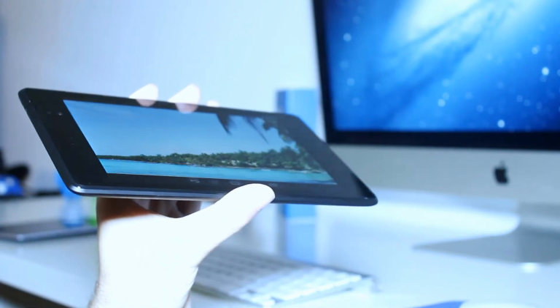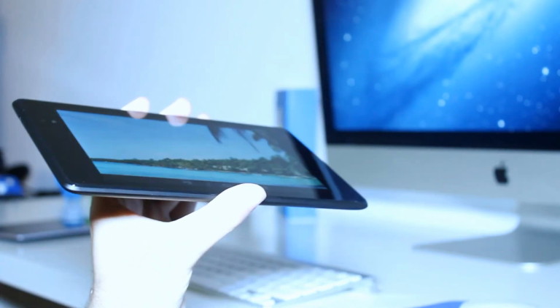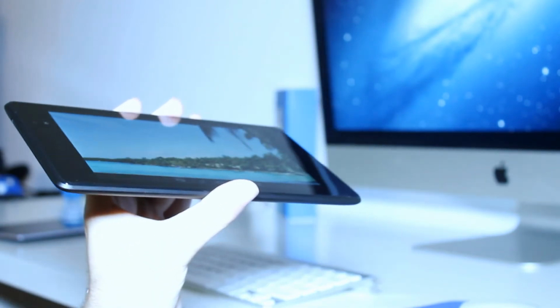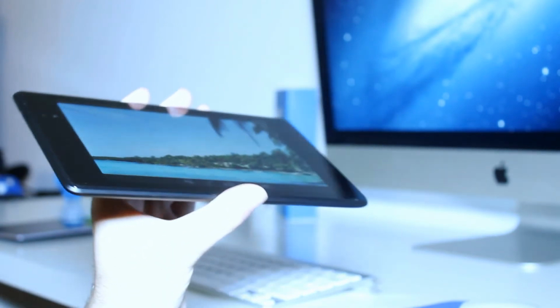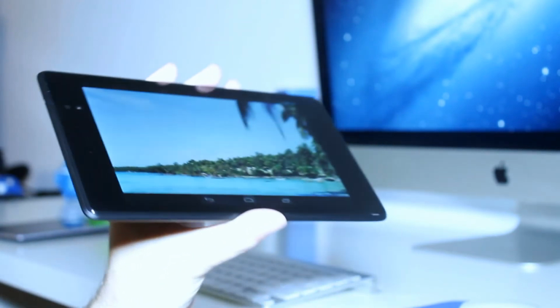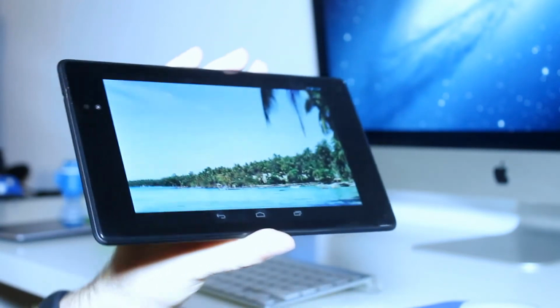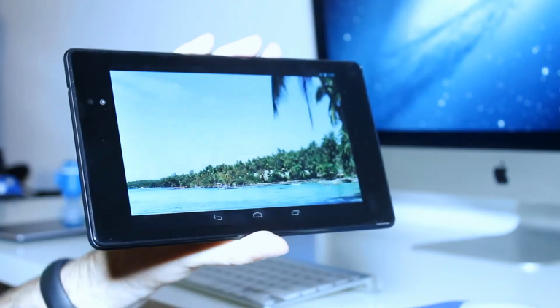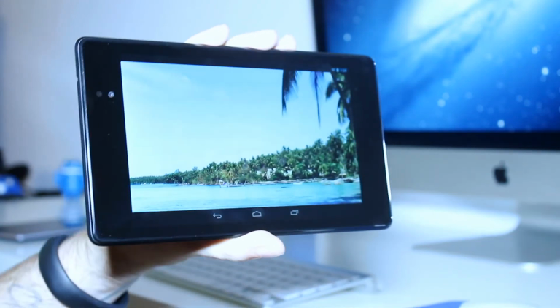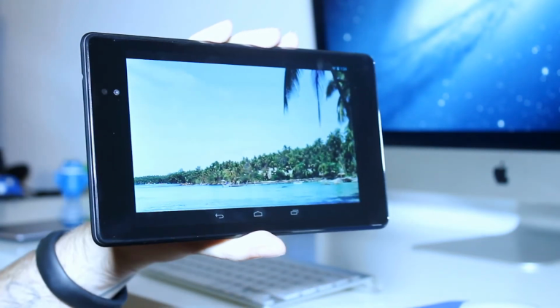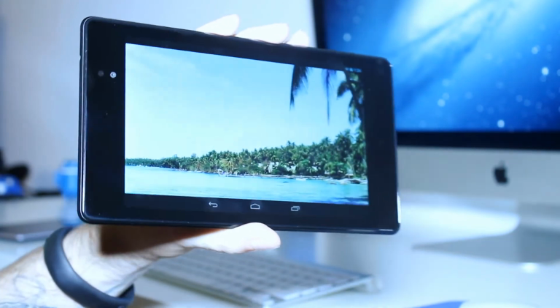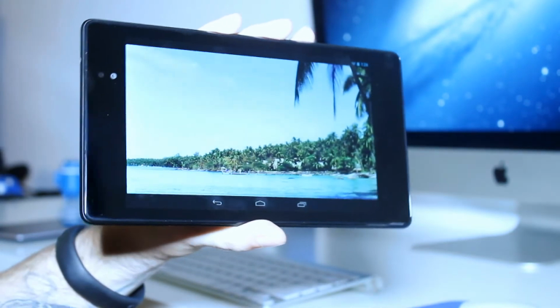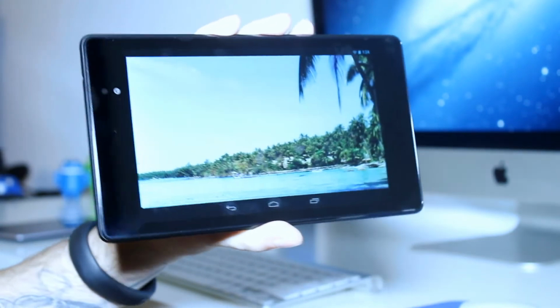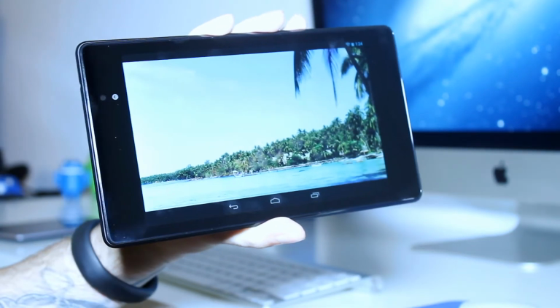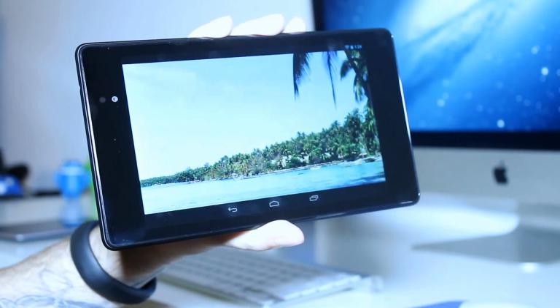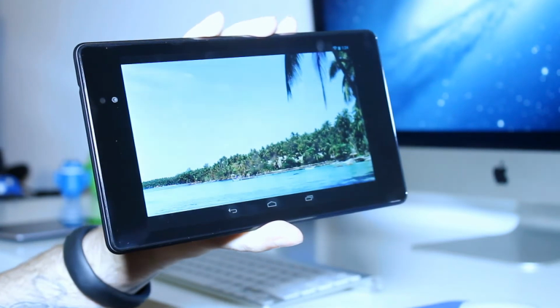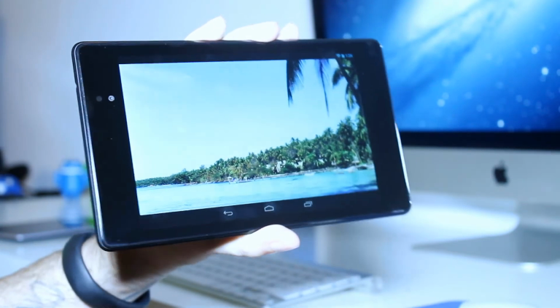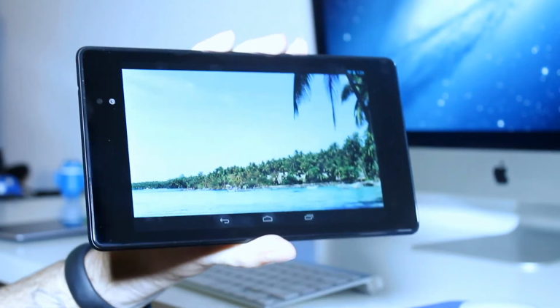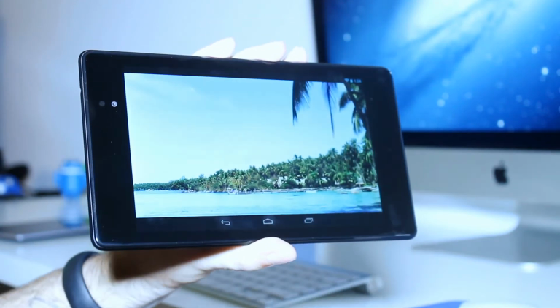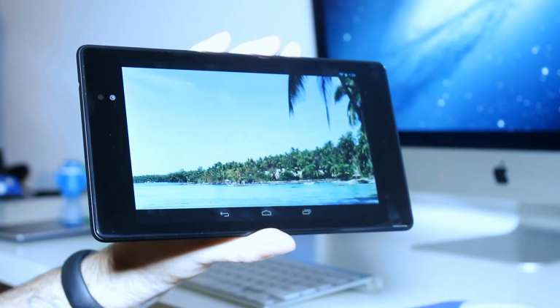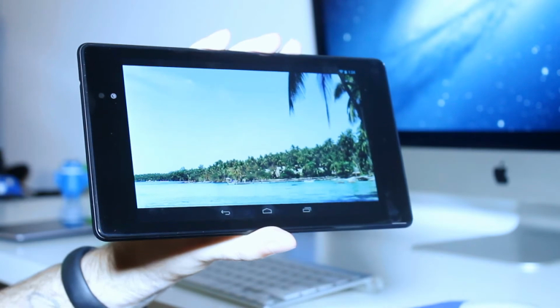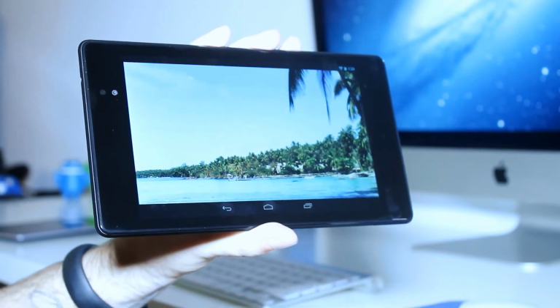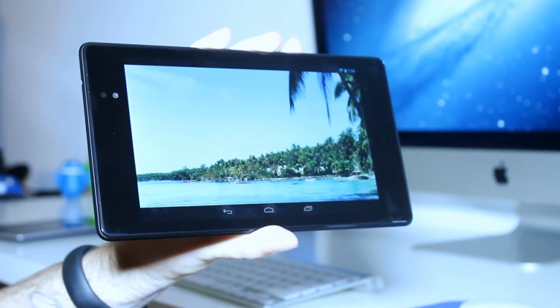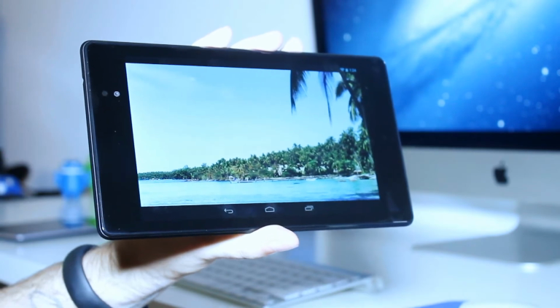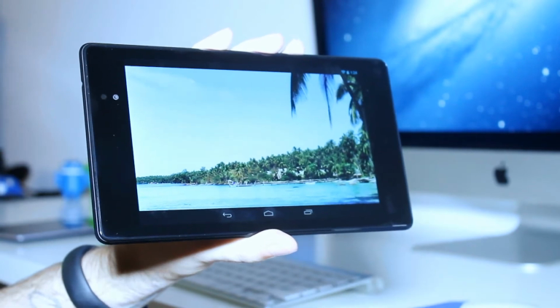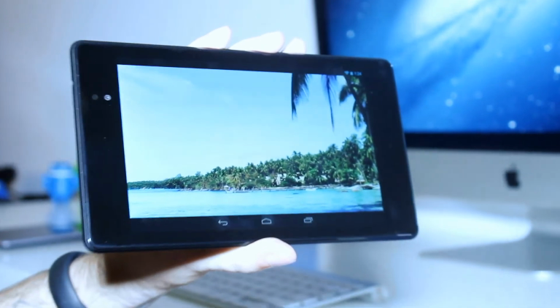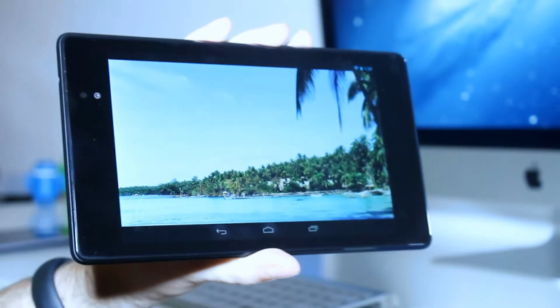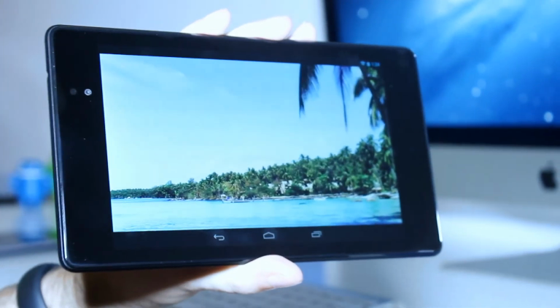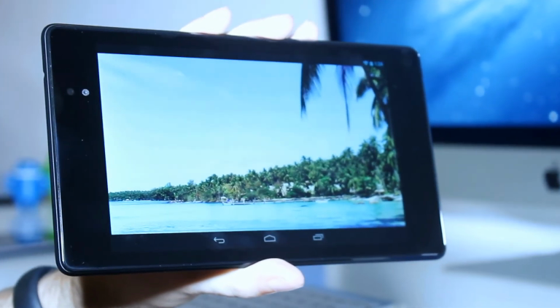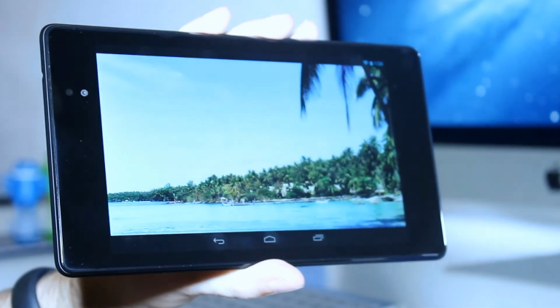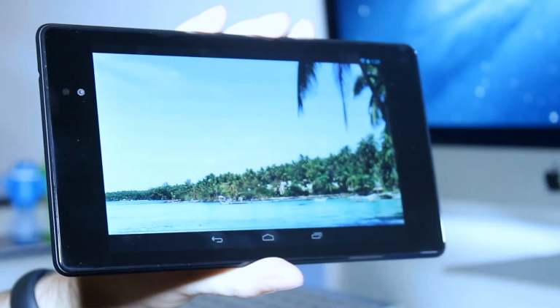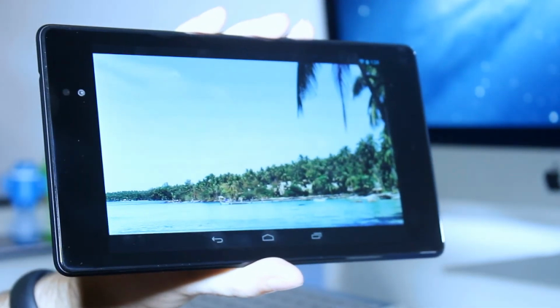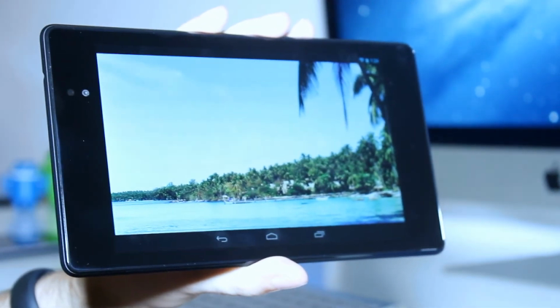which is the highest of any tablet right now. The viewing angles are amazing, and the color saturation isn't too warm, but it's not dull at all either. It looks incredible.